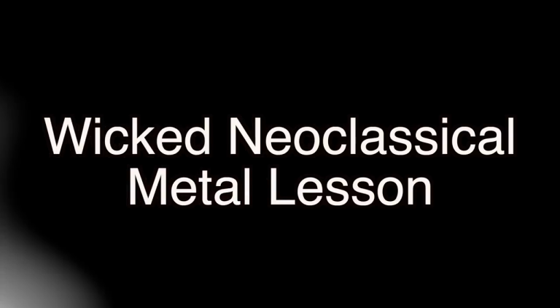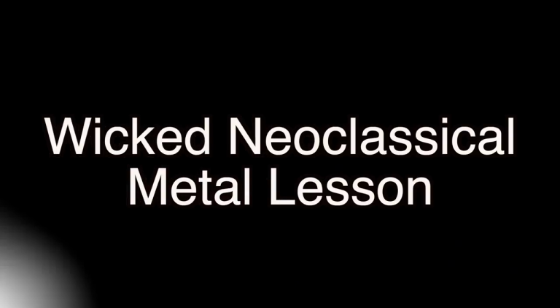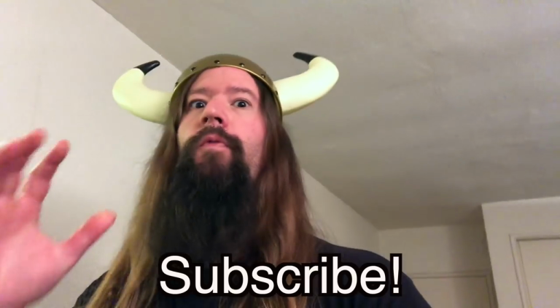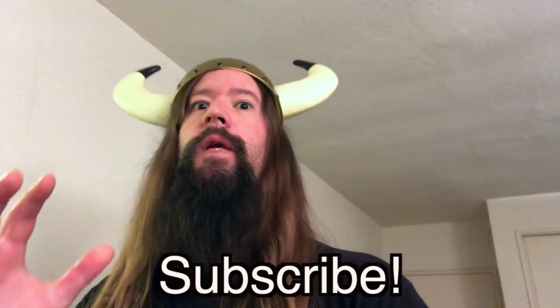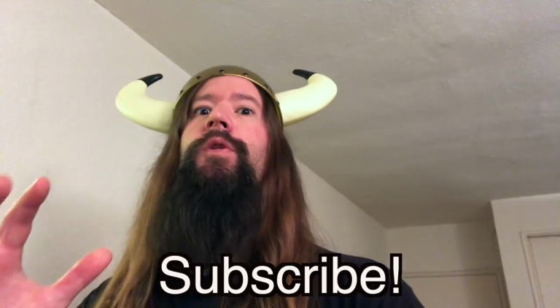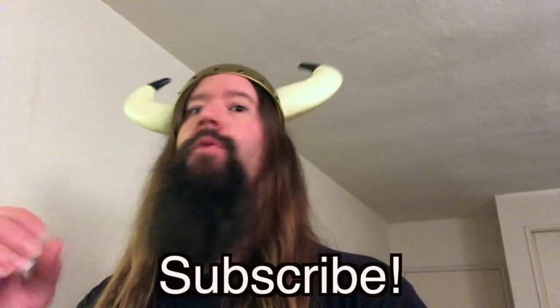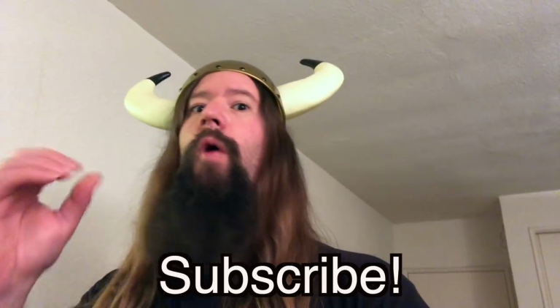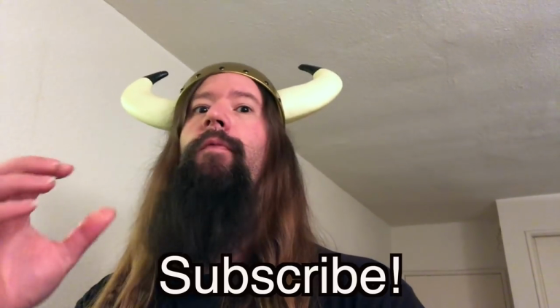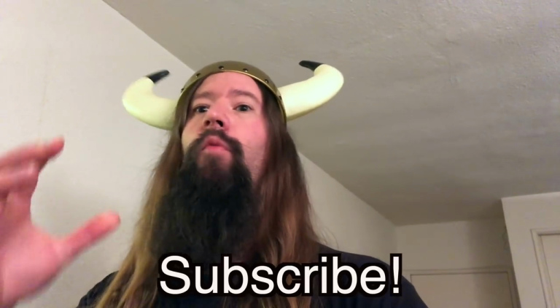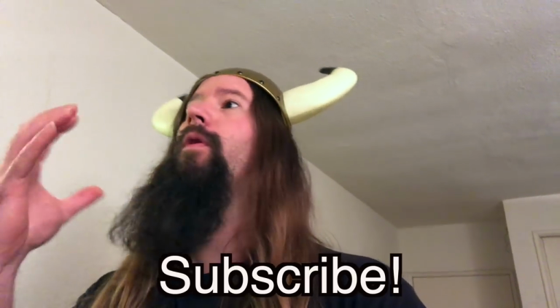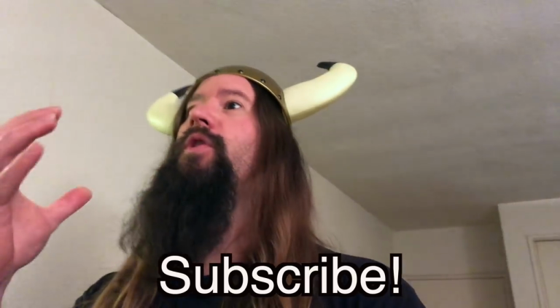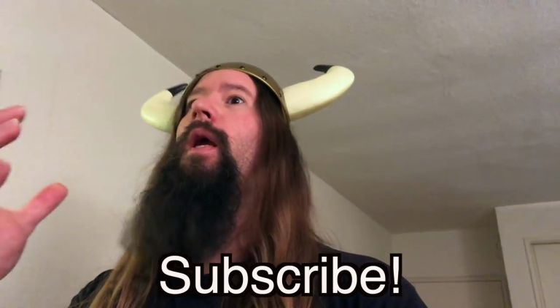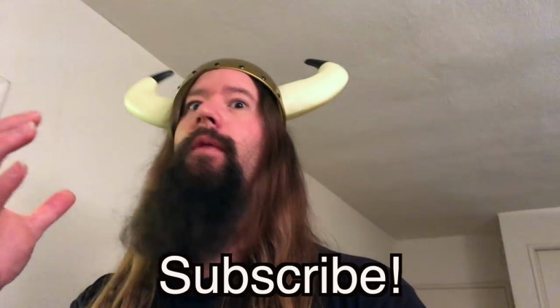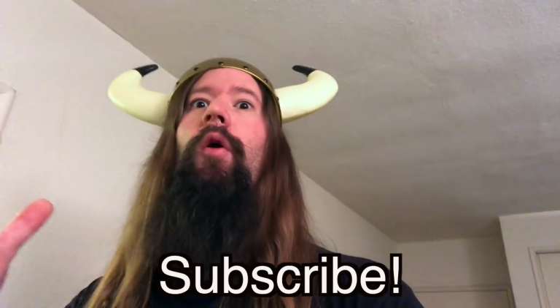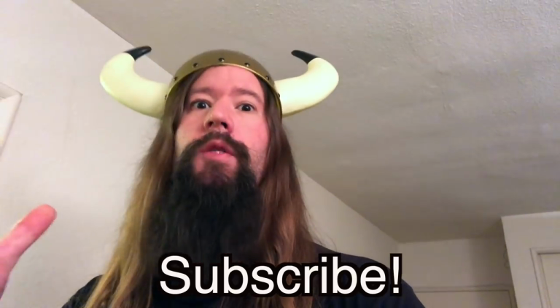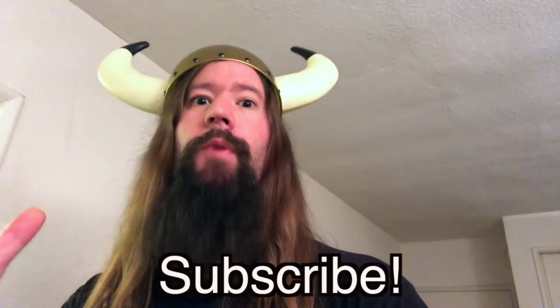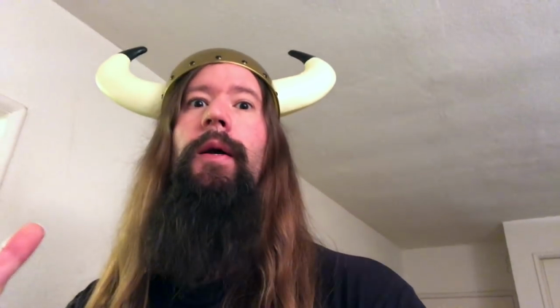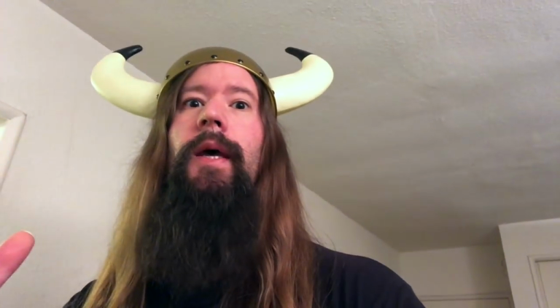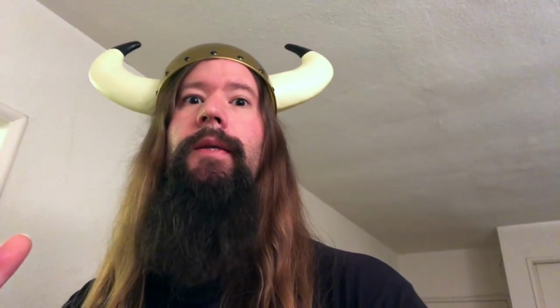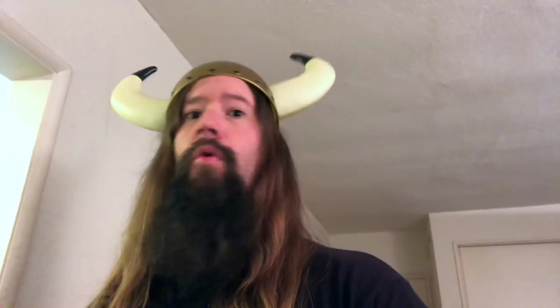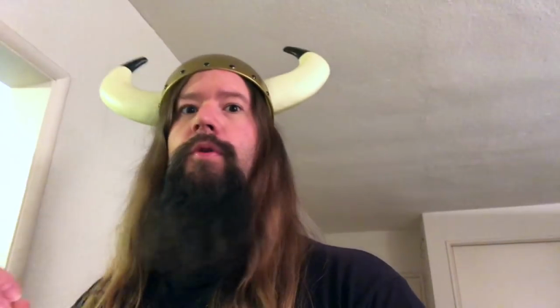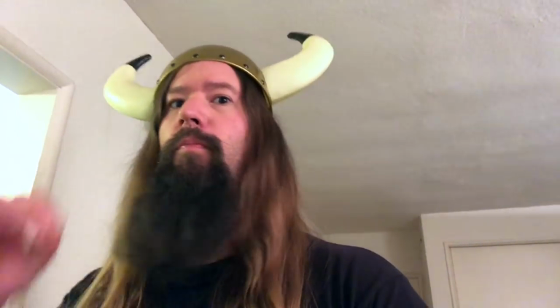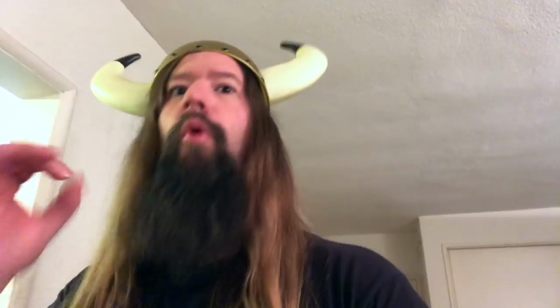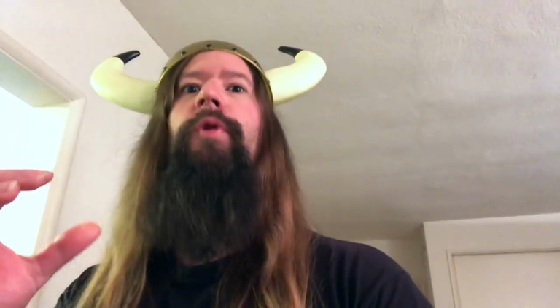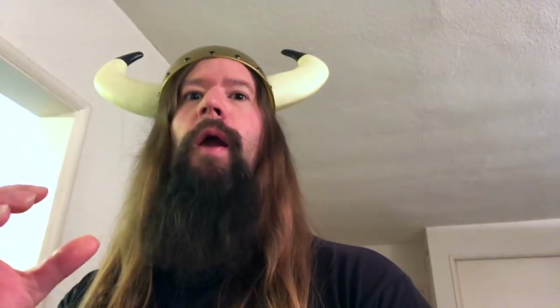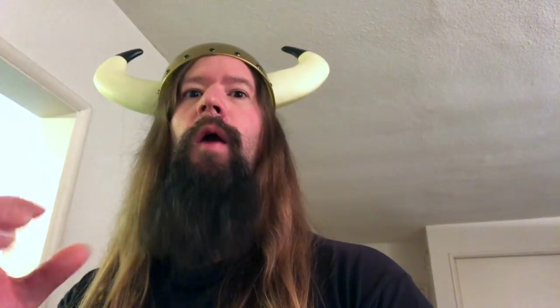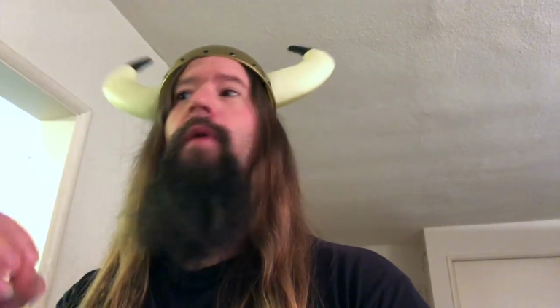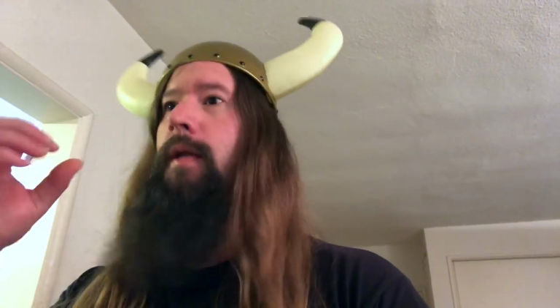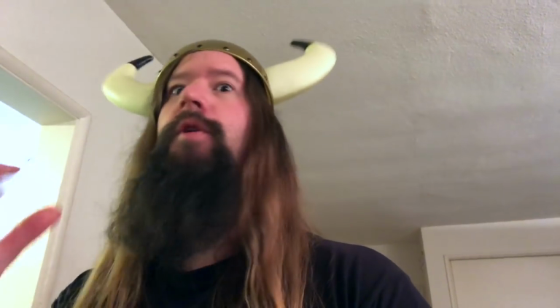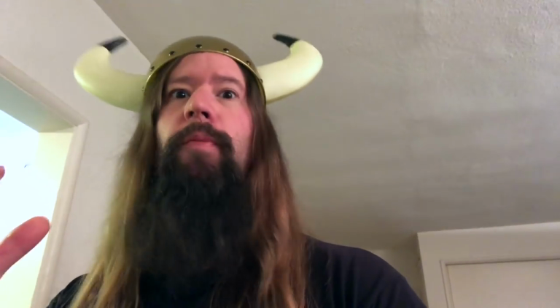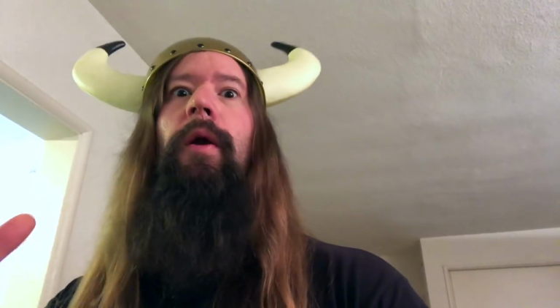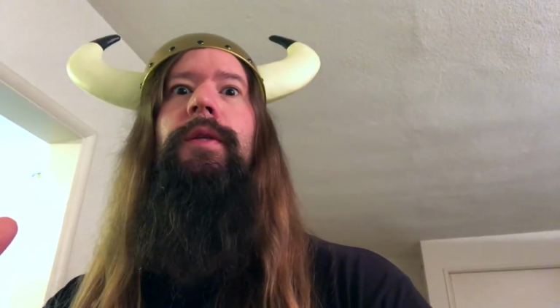Don't forget to subscribe for more insanely awesome content, or else I'll pull your hair out and eat your parents.